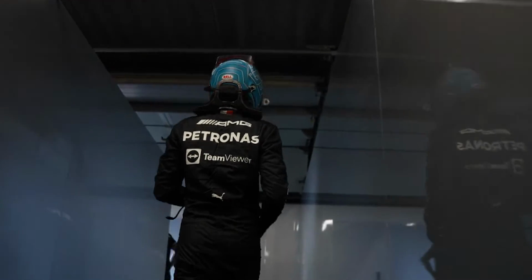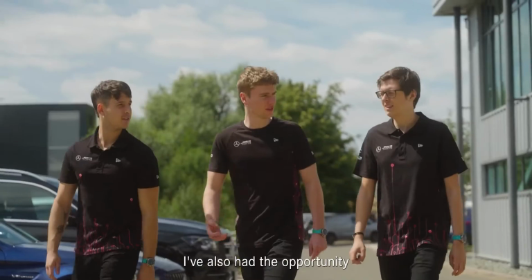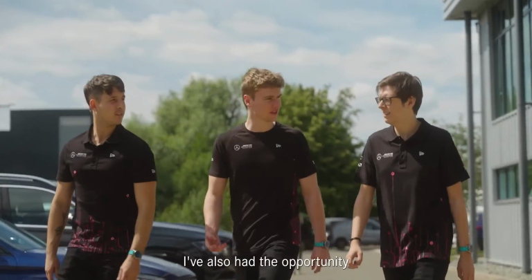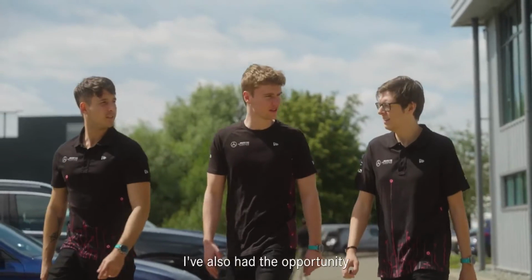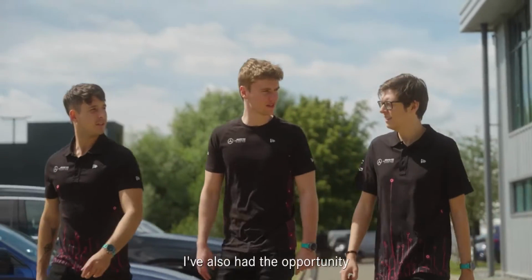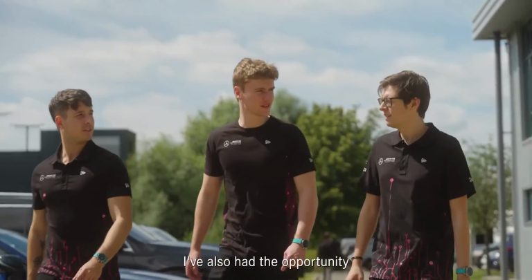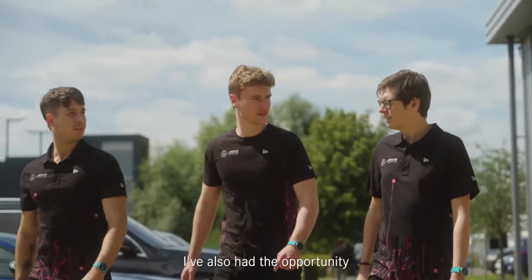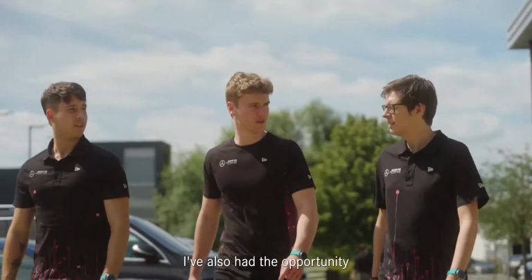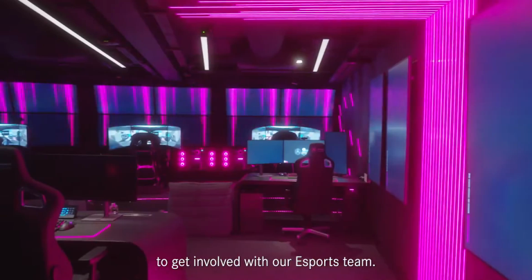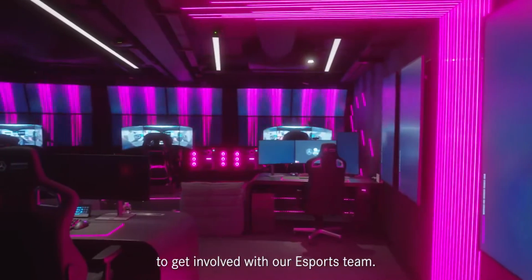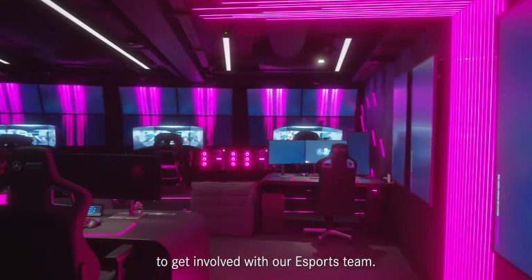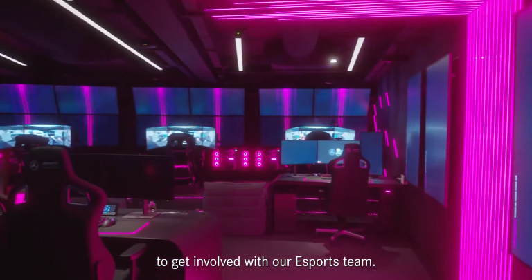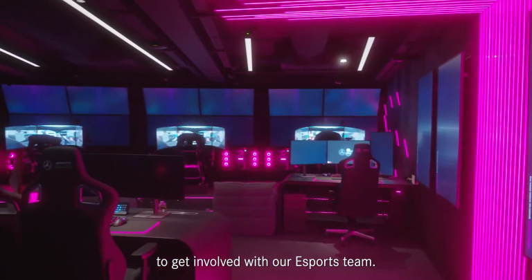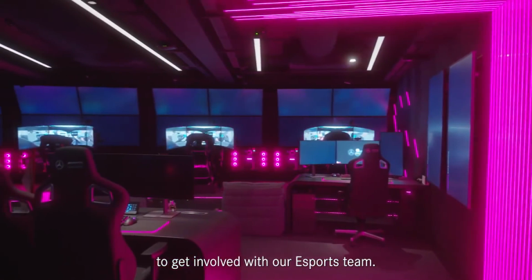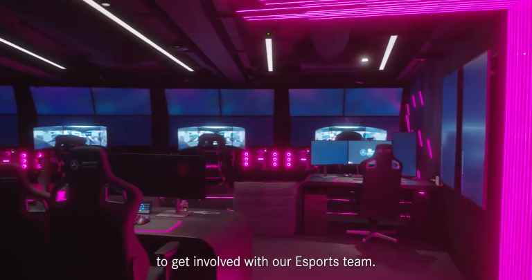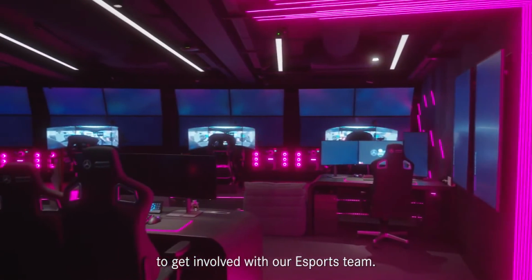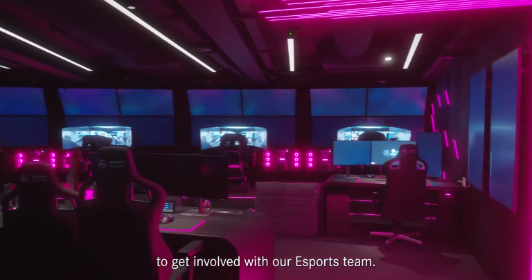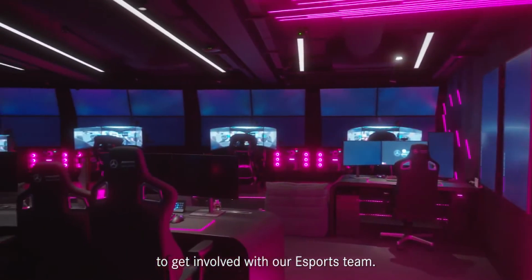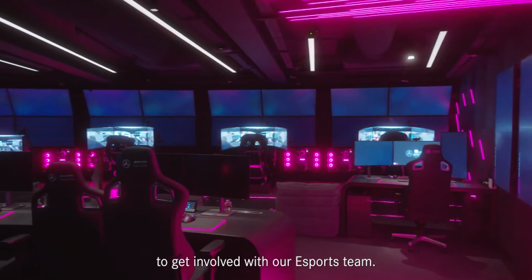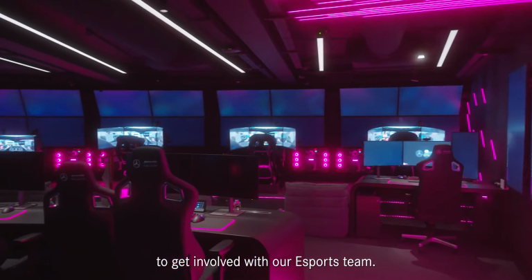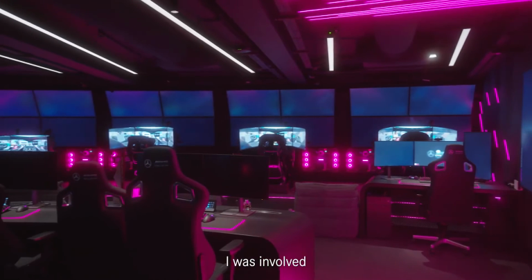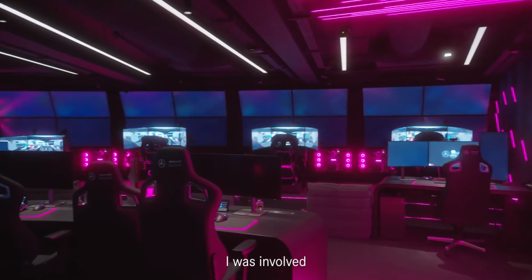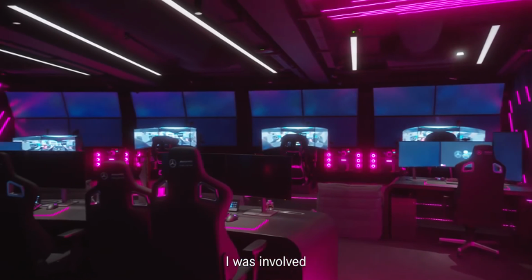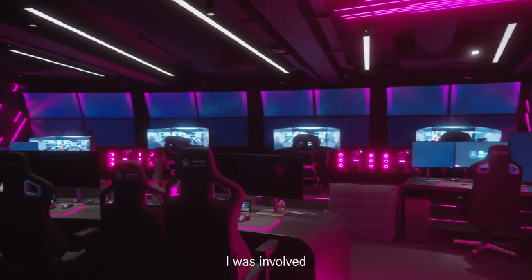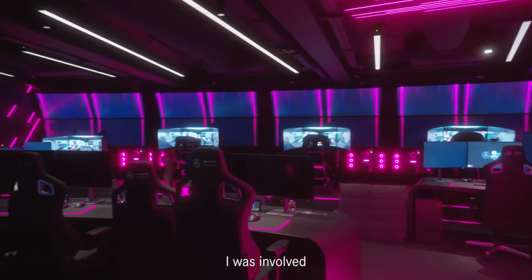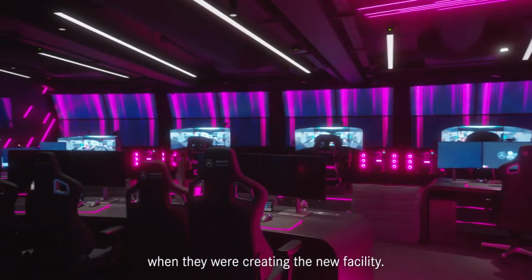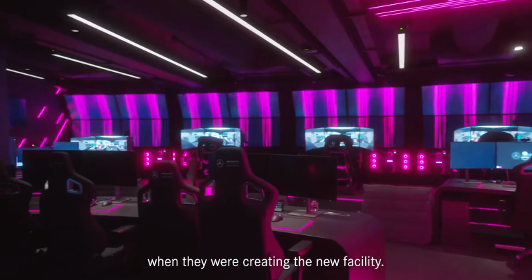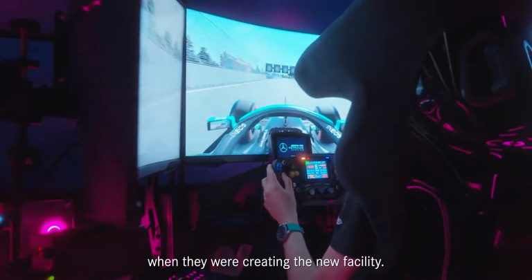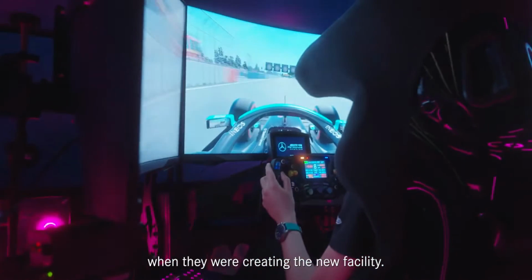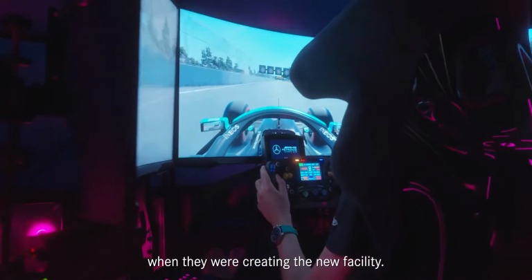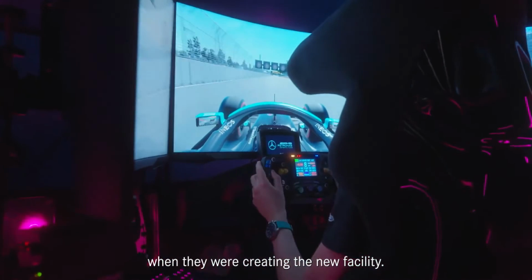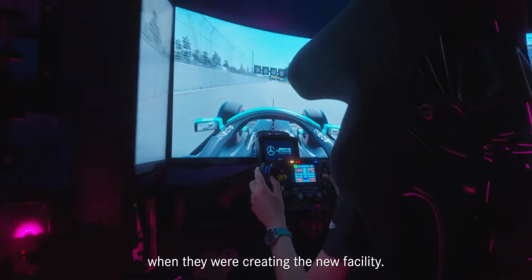I've also had the opportunity to get involved with our eSports team. I was involved when they were creating a new facility.